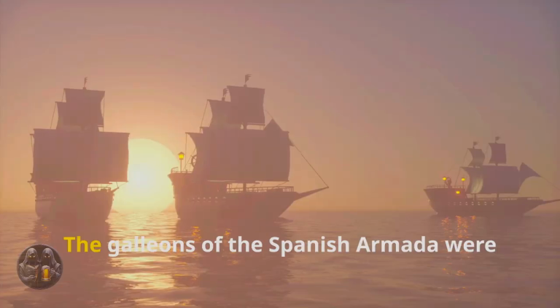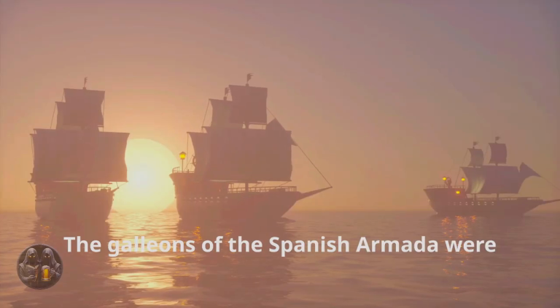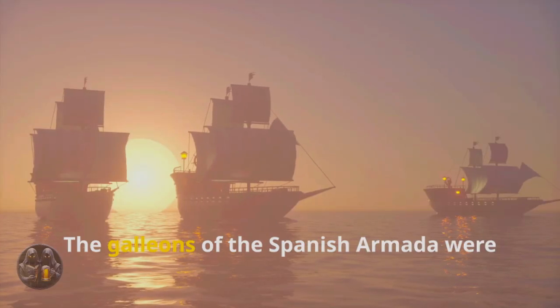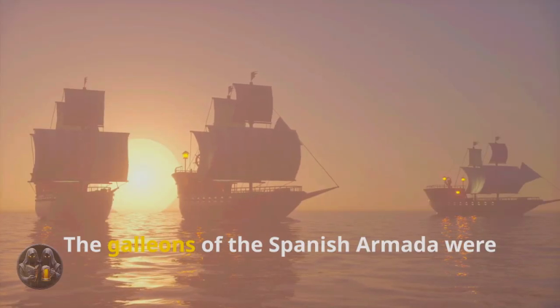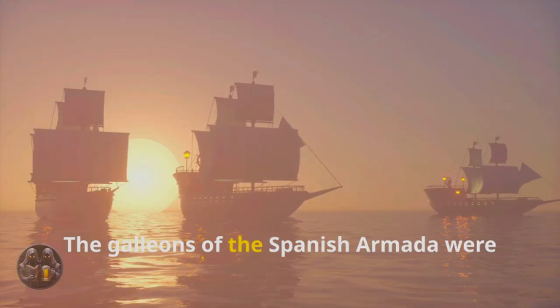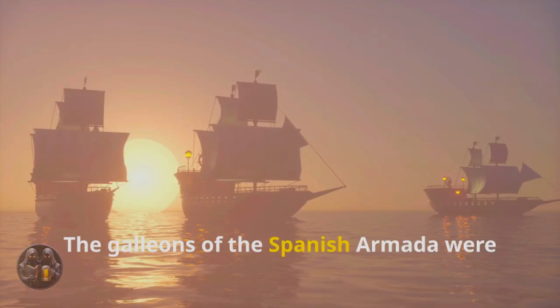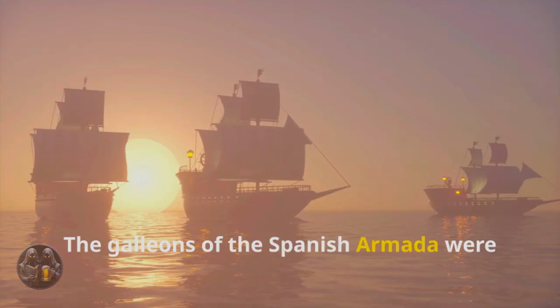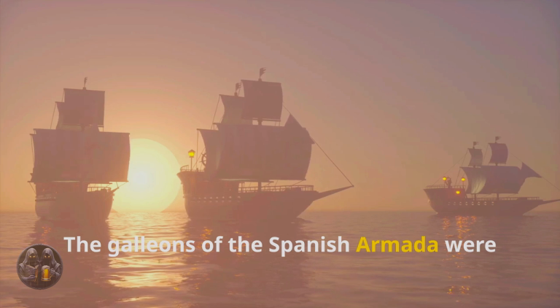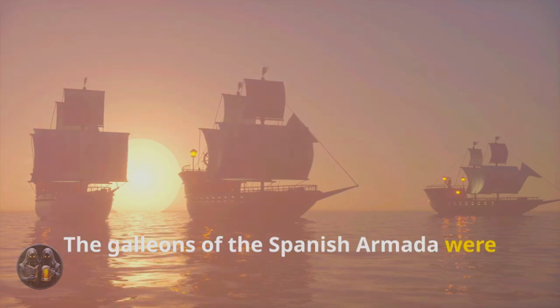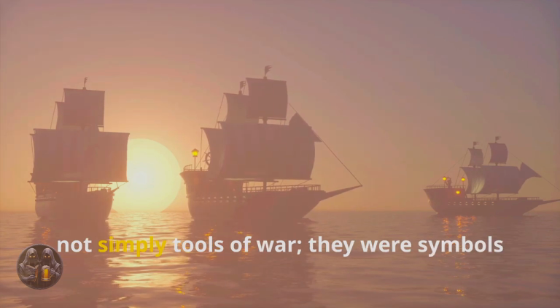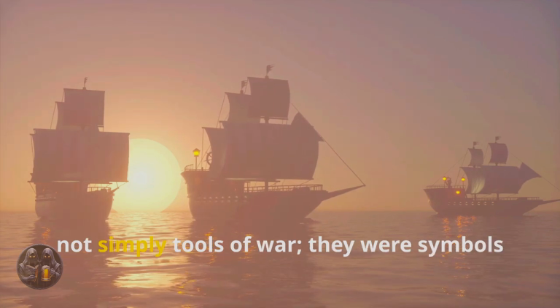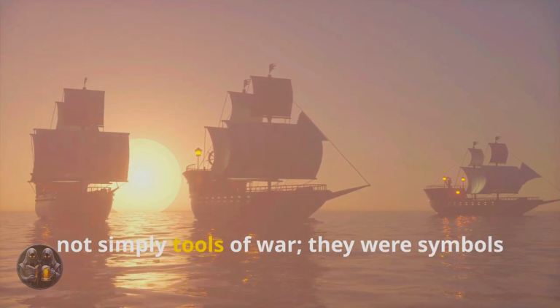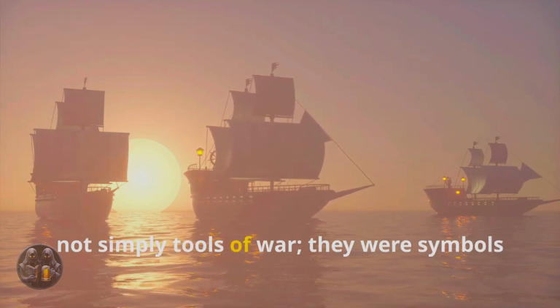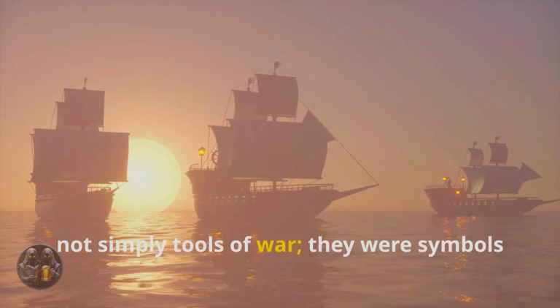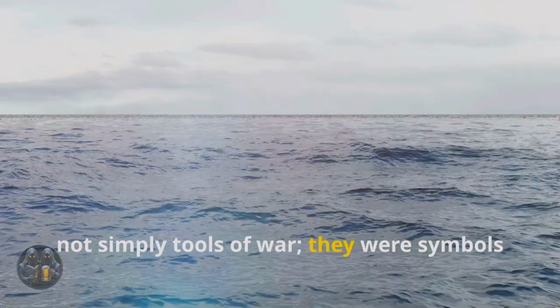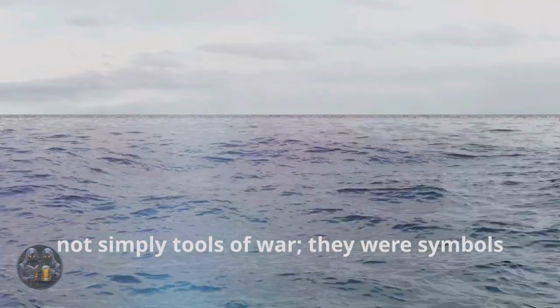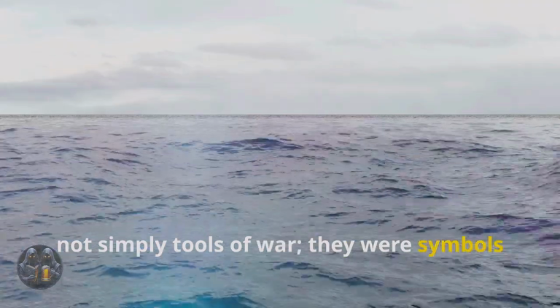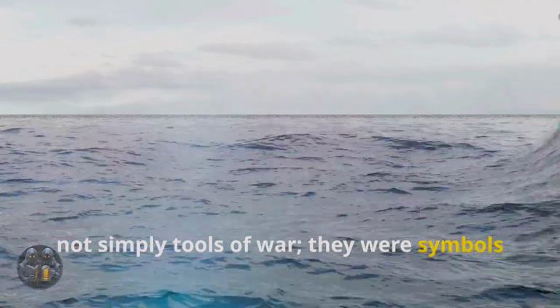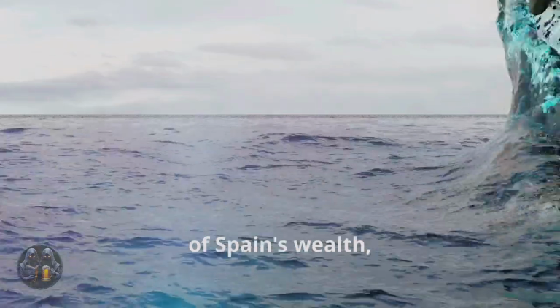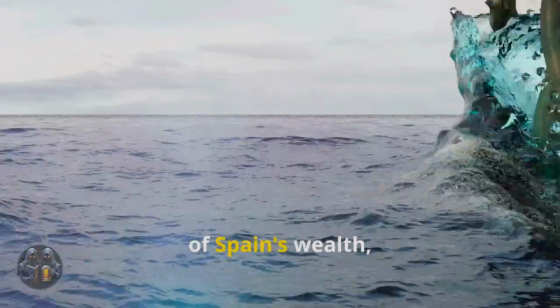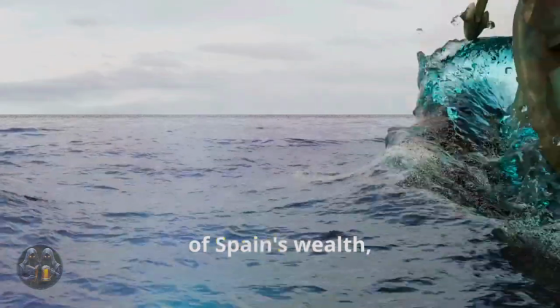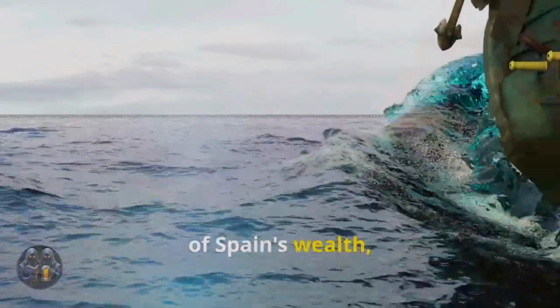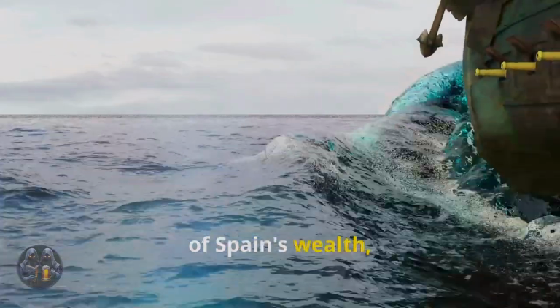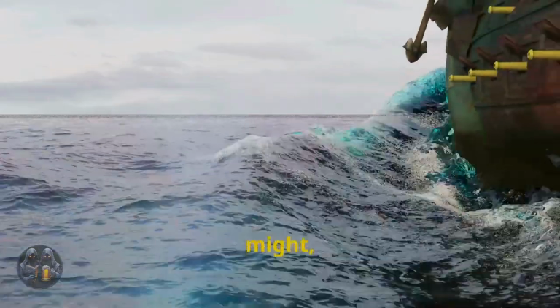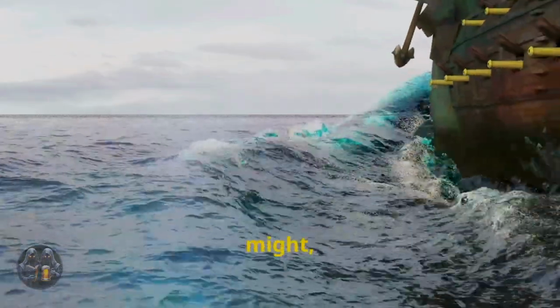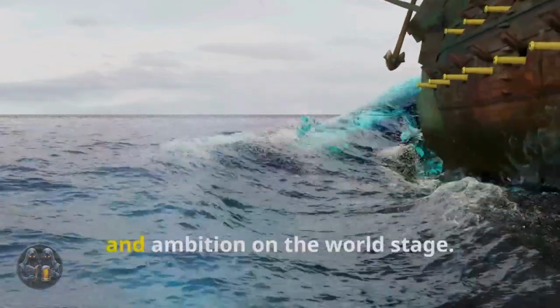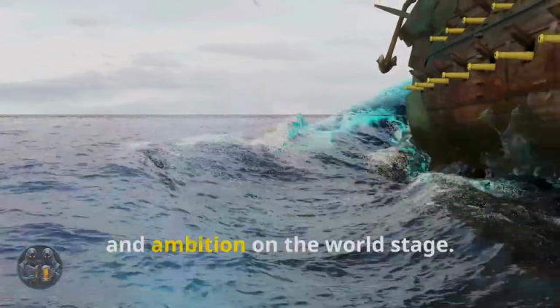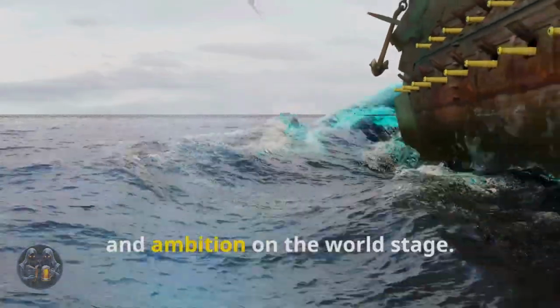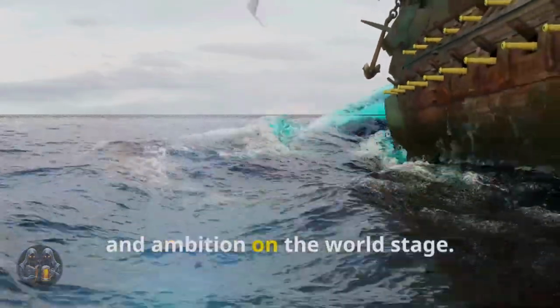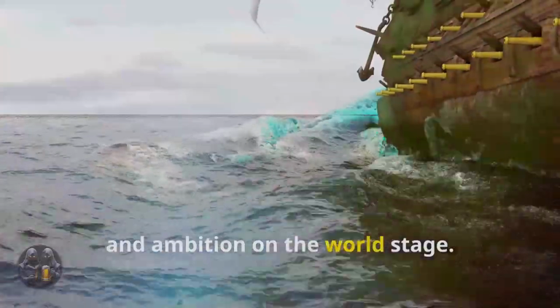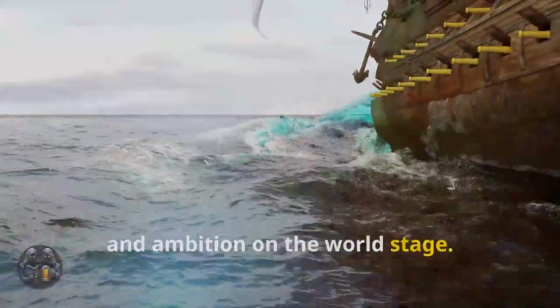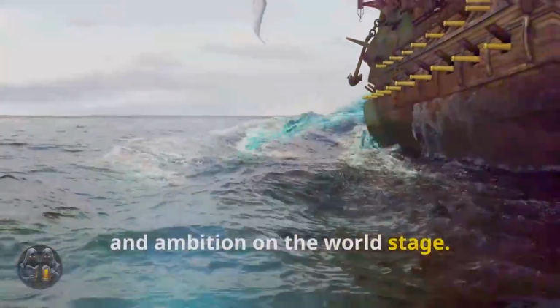The galleons of the Spanish Armada were not simply tools of war. They were symbols of Spain's wealth, might, and ambition on the world stage.